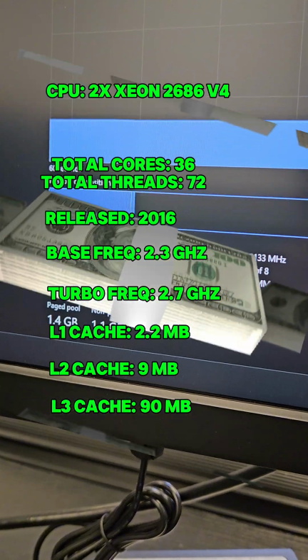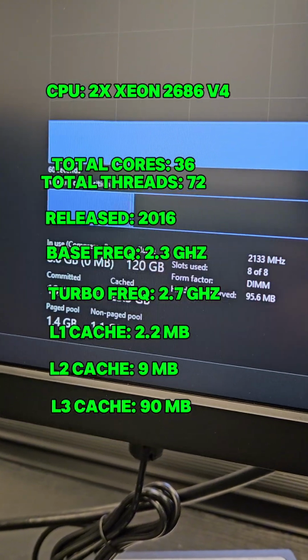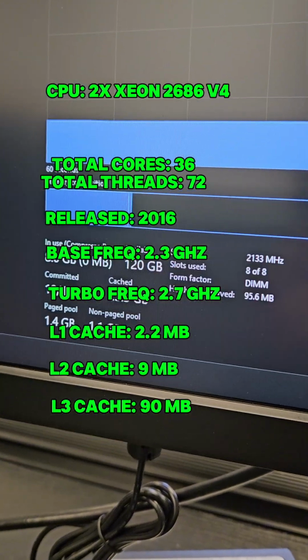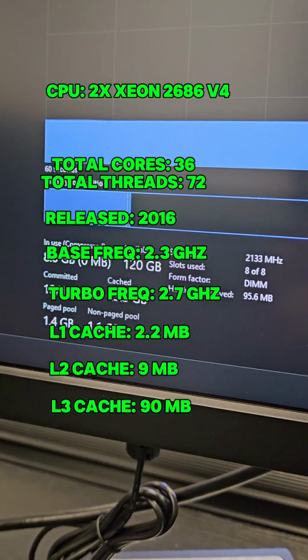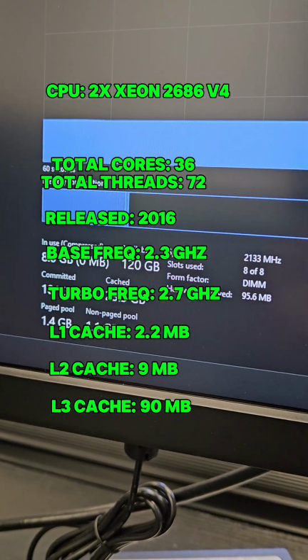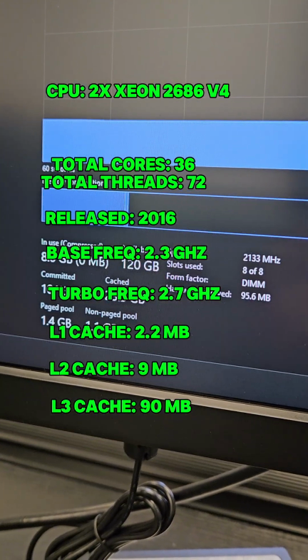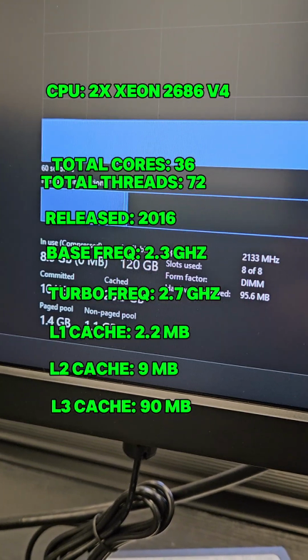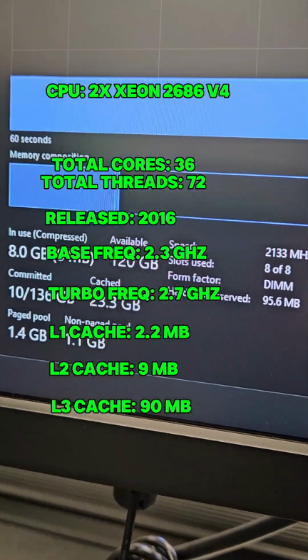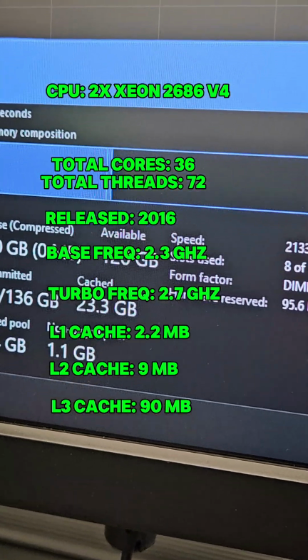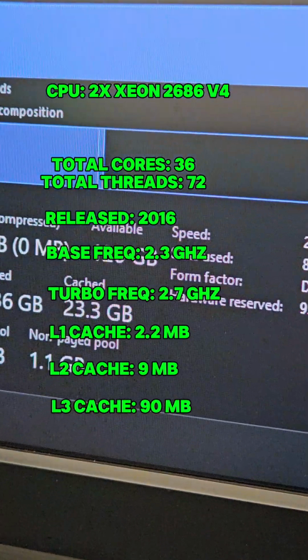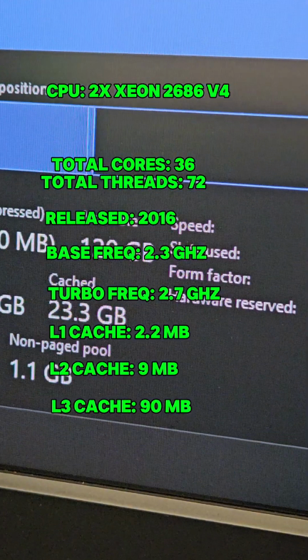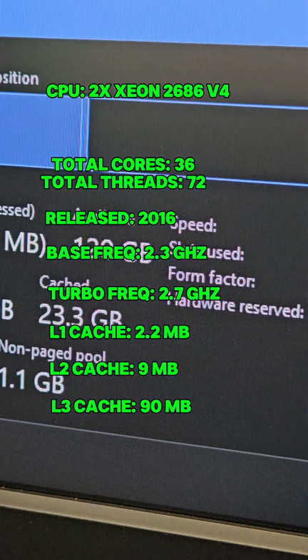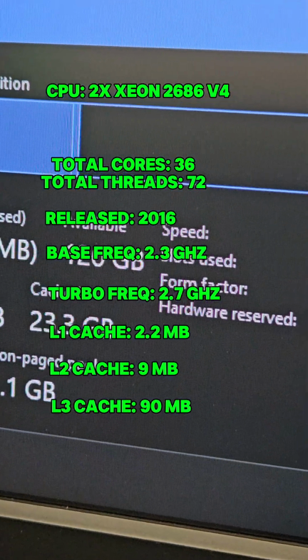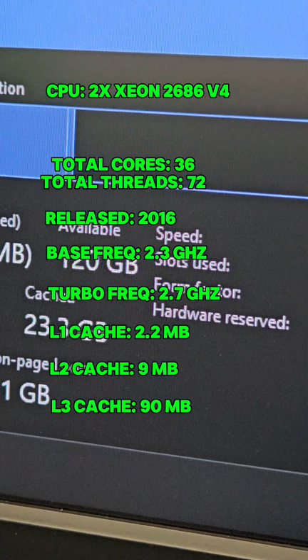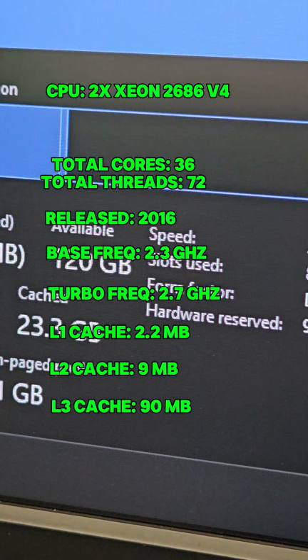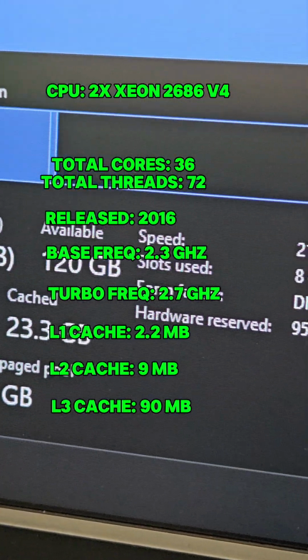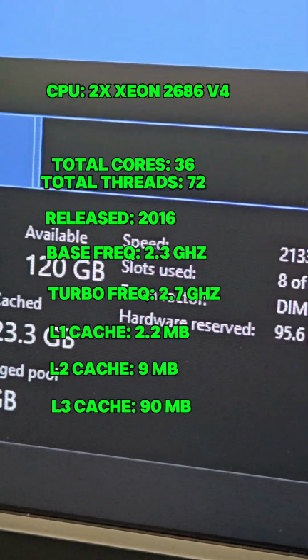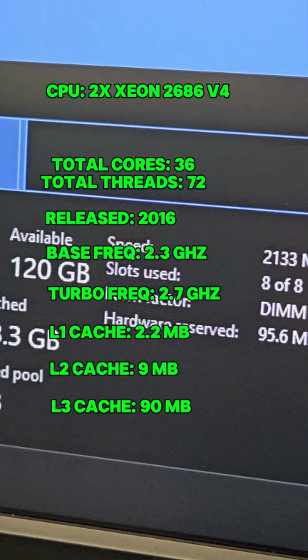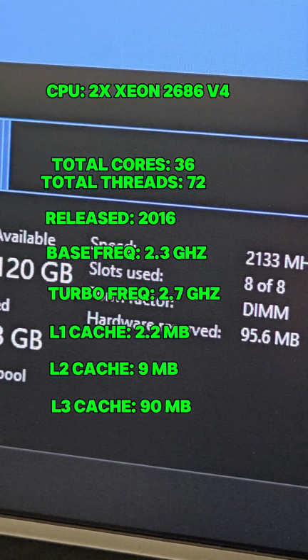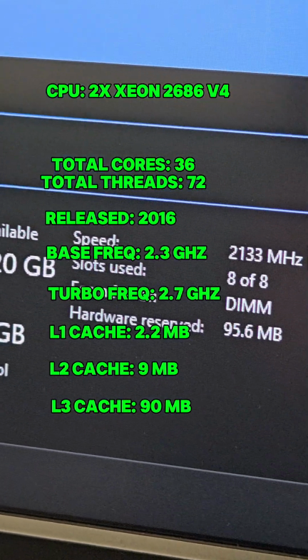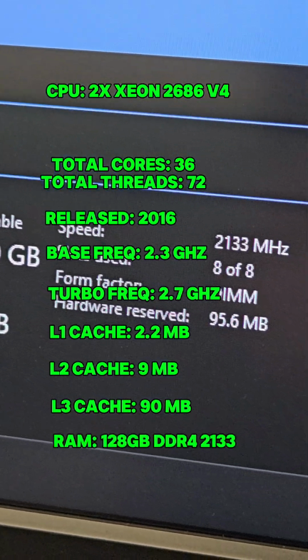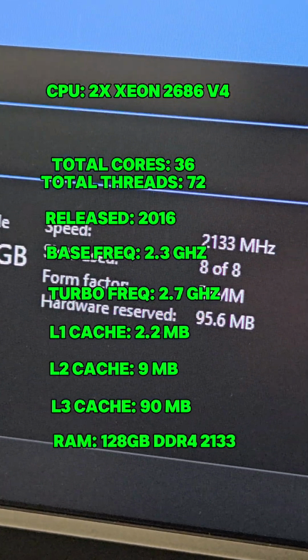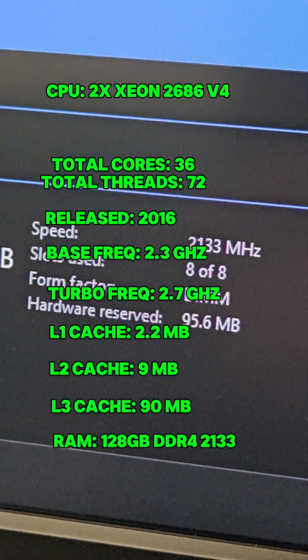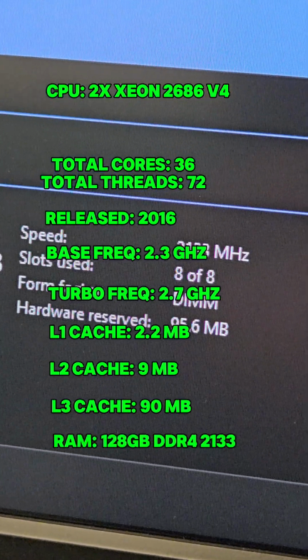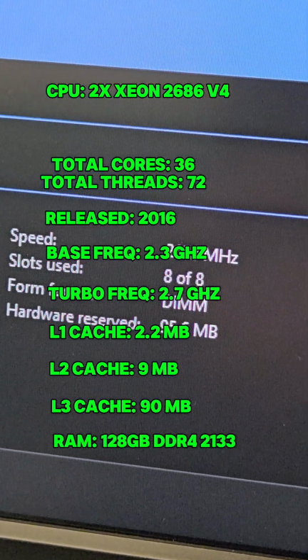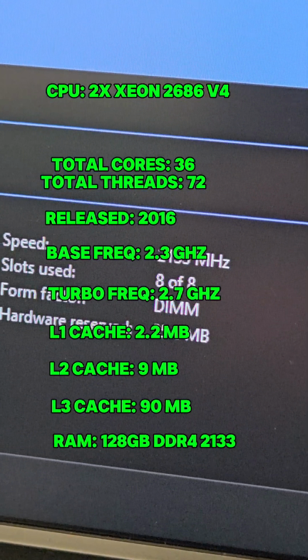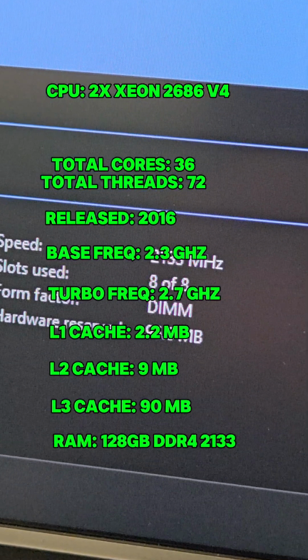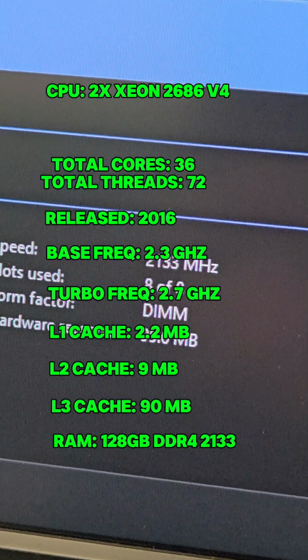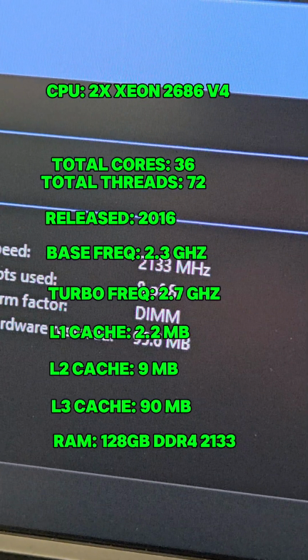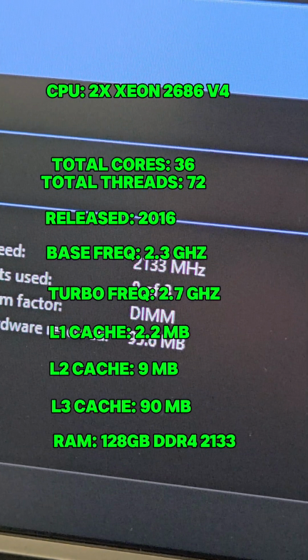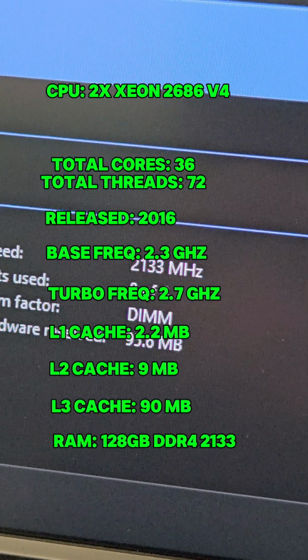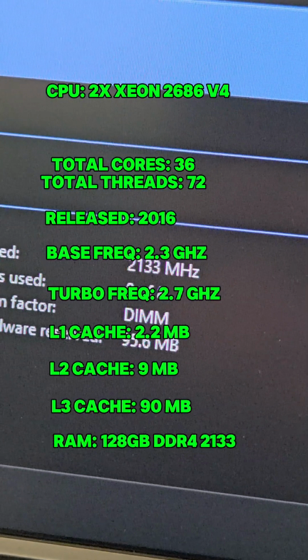The Hydra is running on 128GB of DDR4 RAM running at 2133MHz.